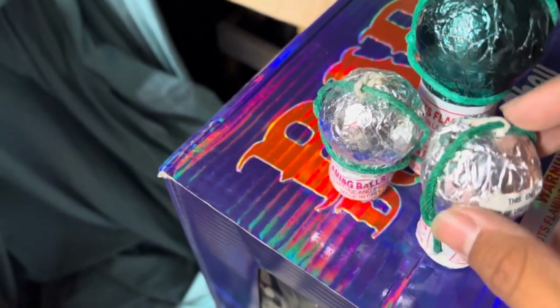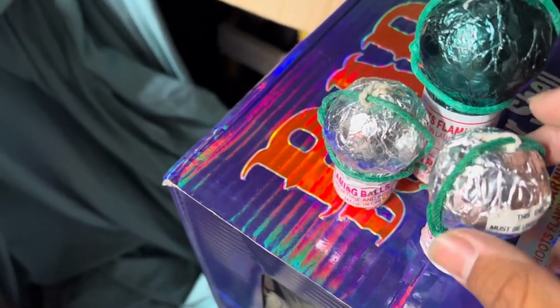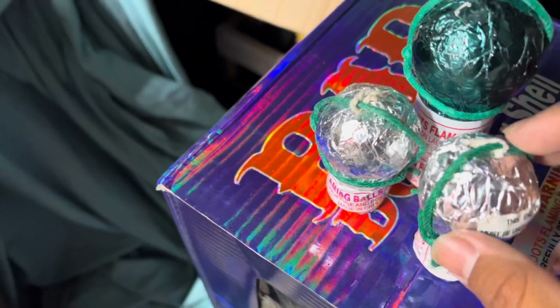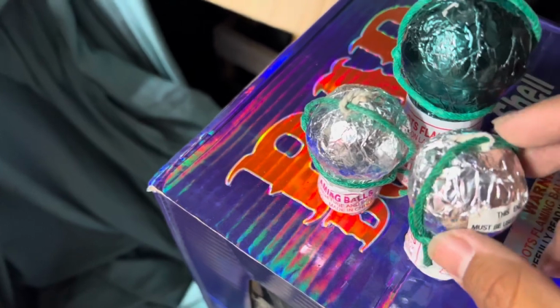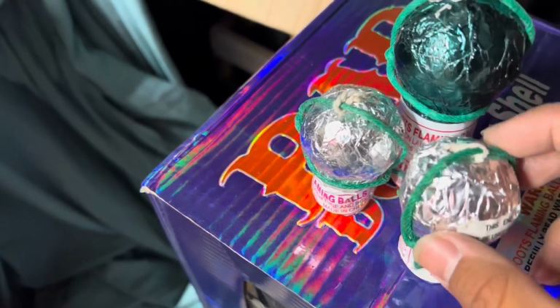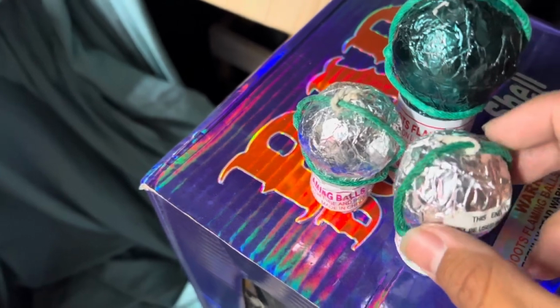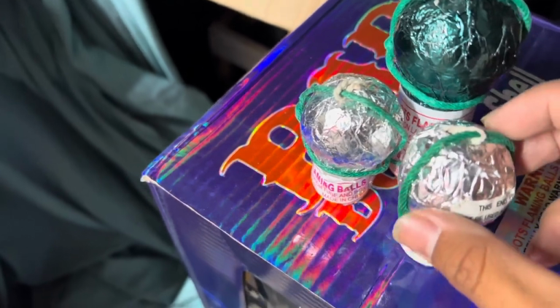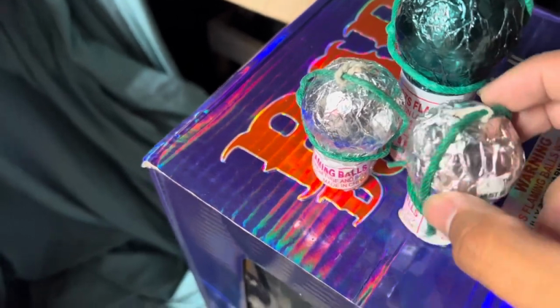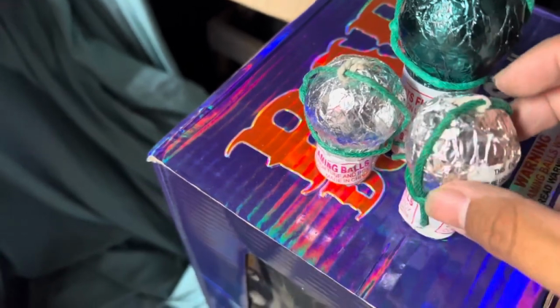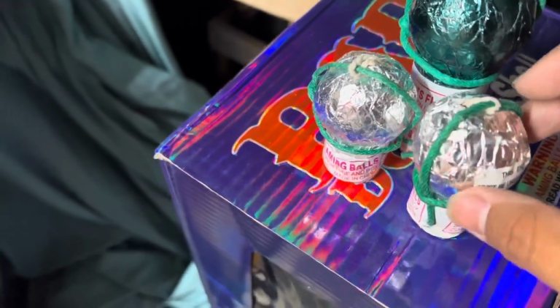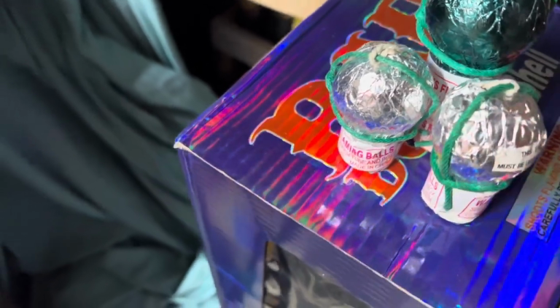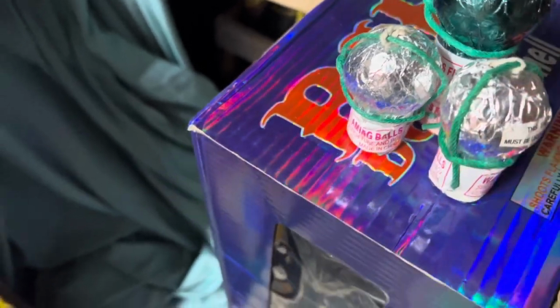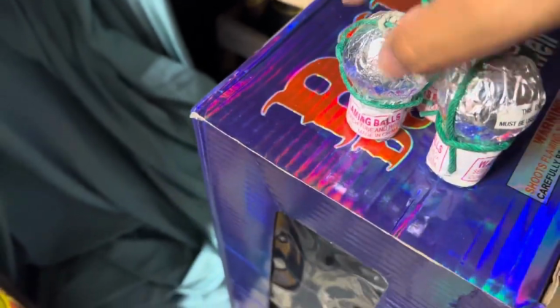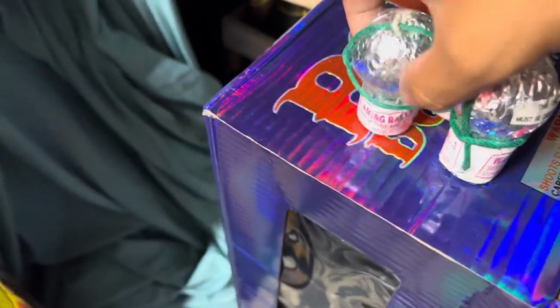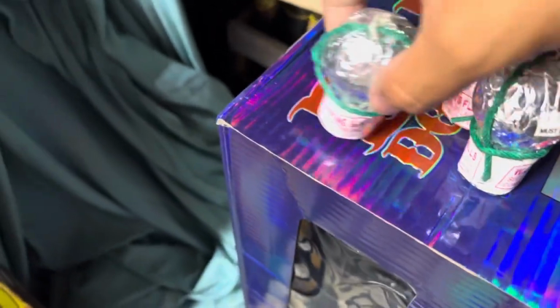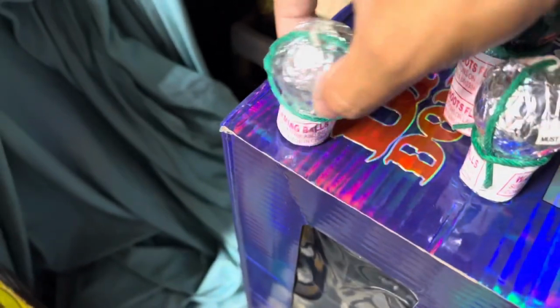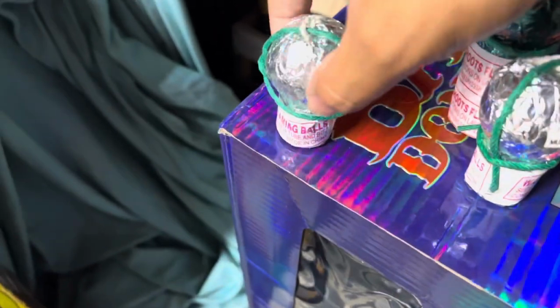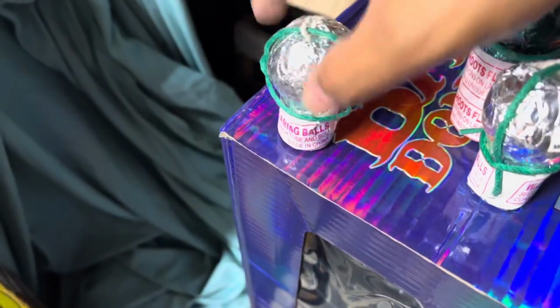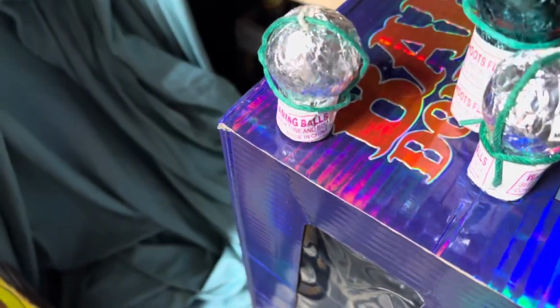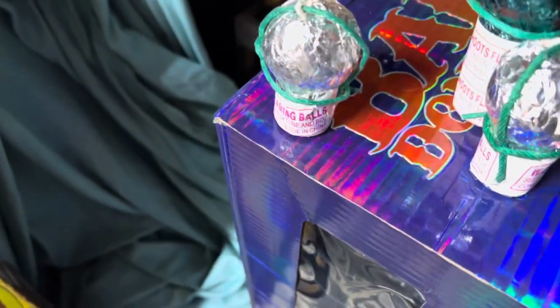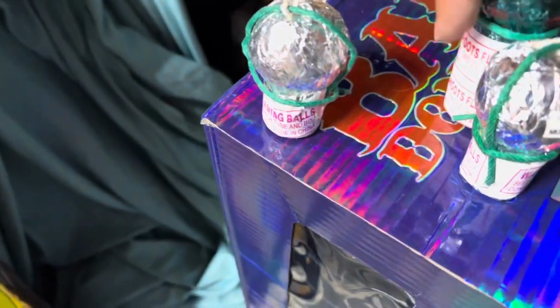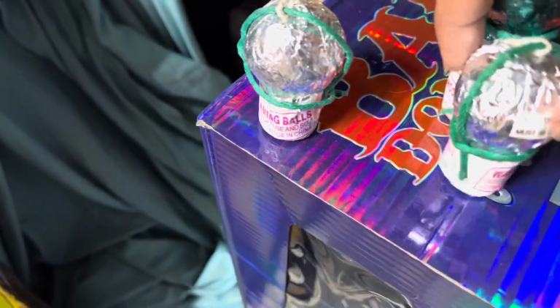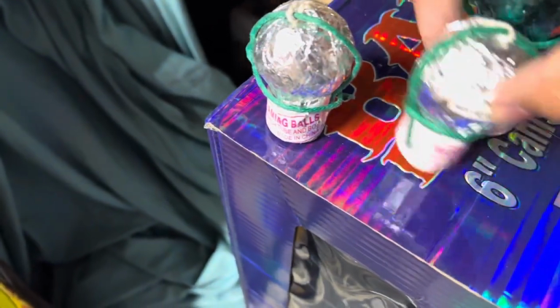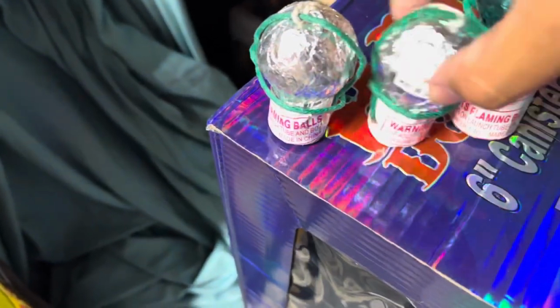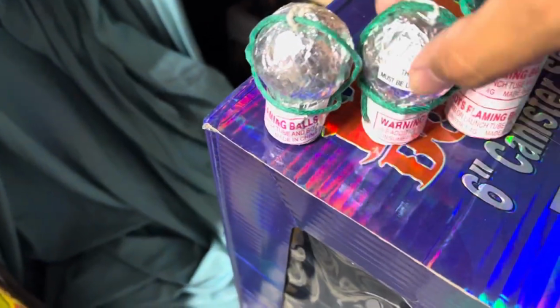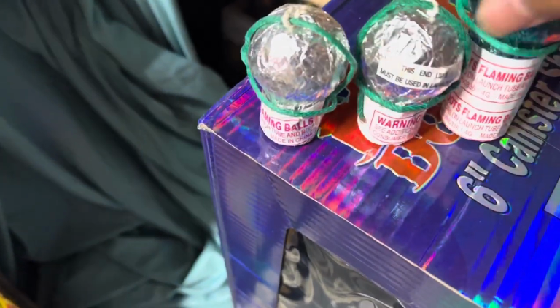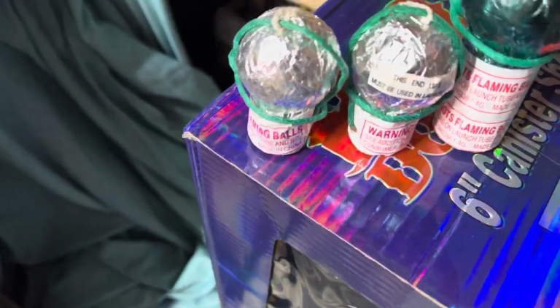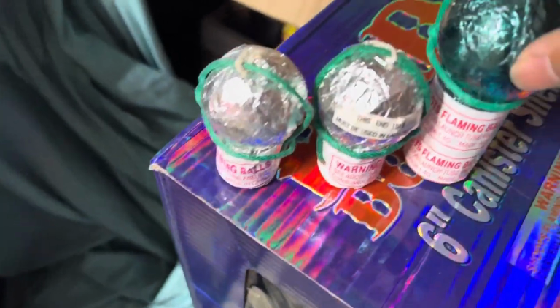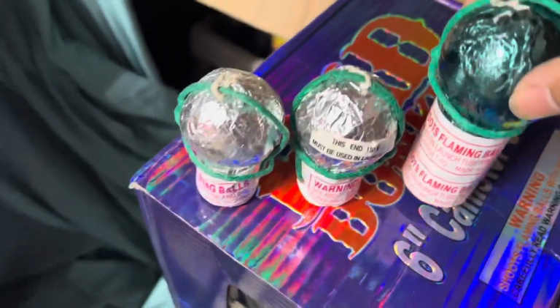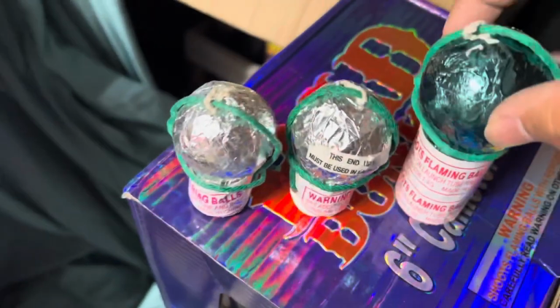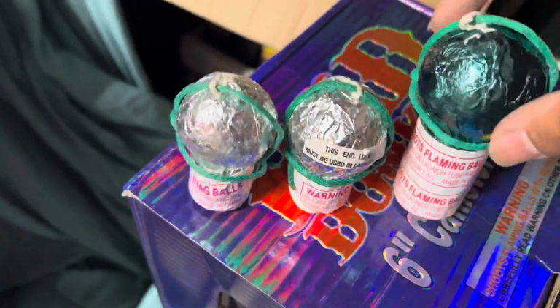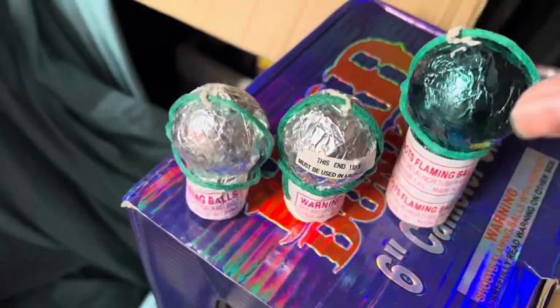That's a Buddha shell. So we've got dragon, Buddha, and whistling serpent.